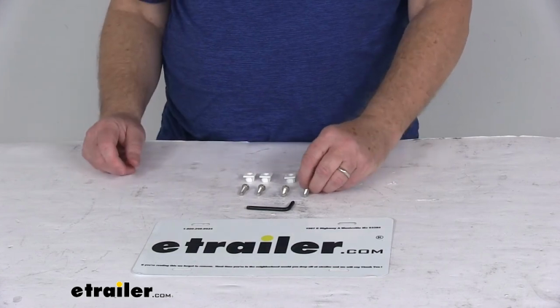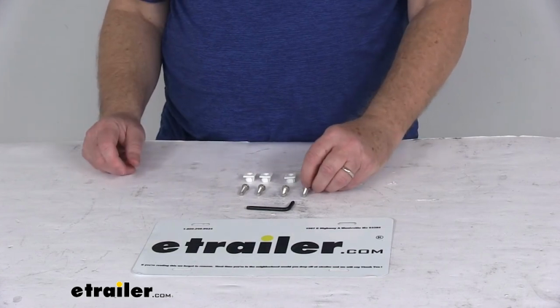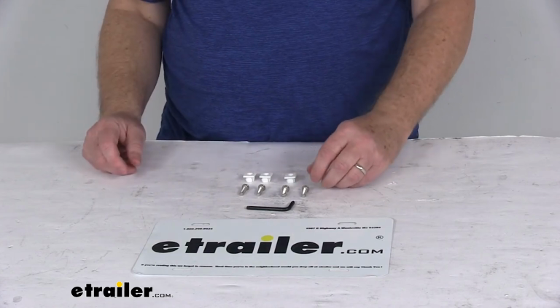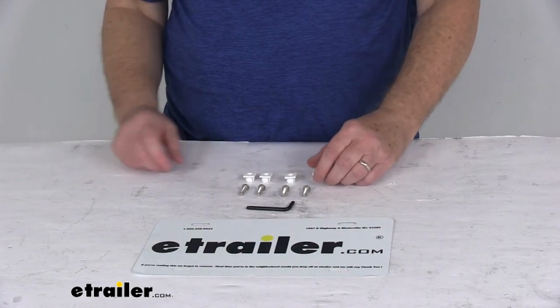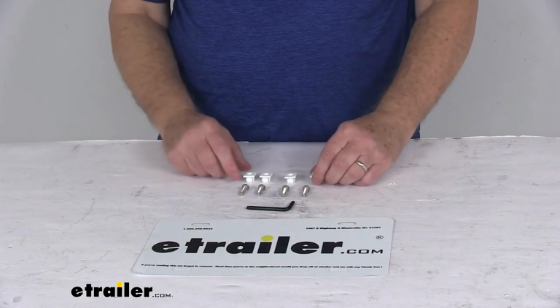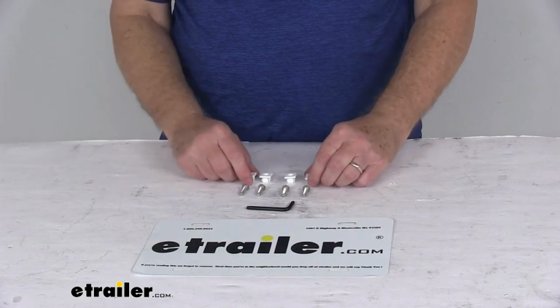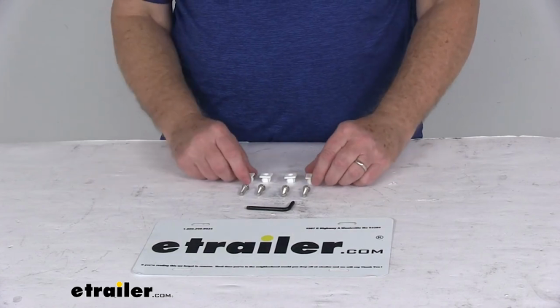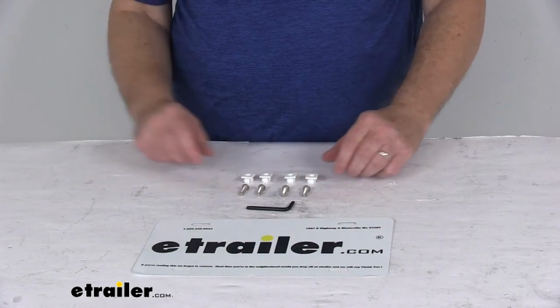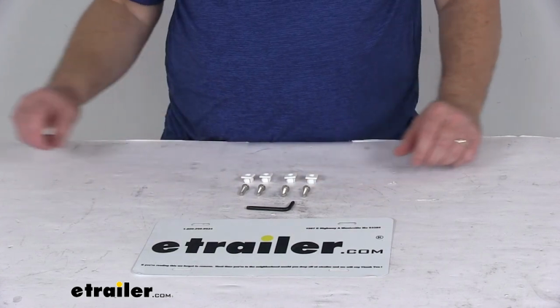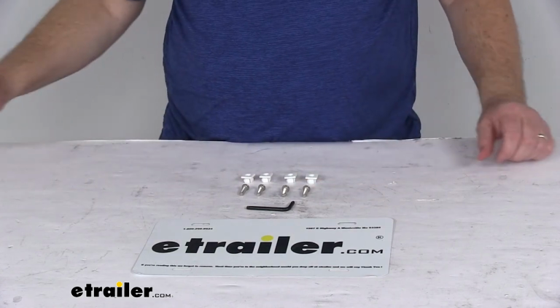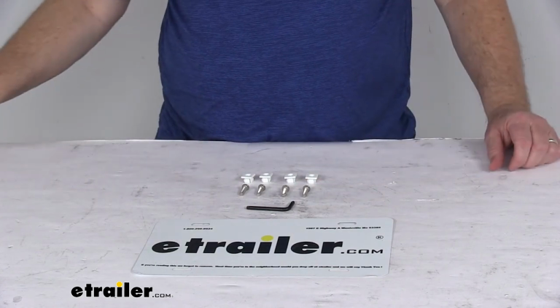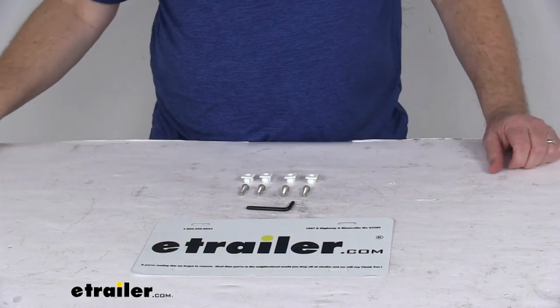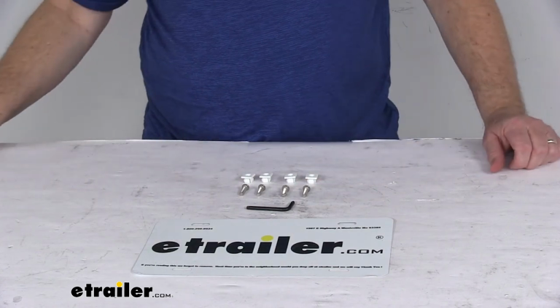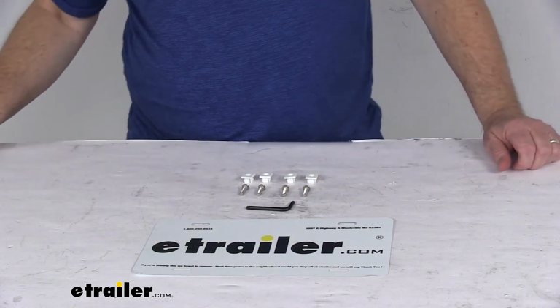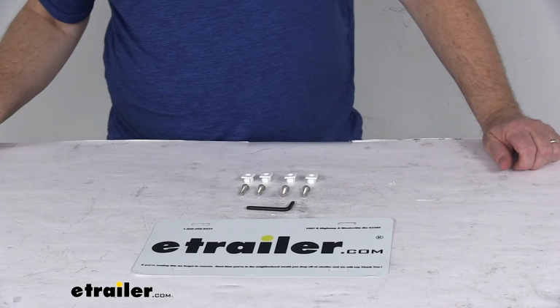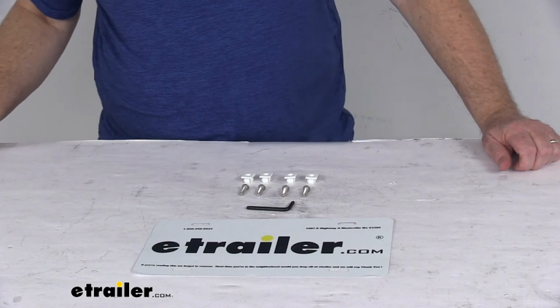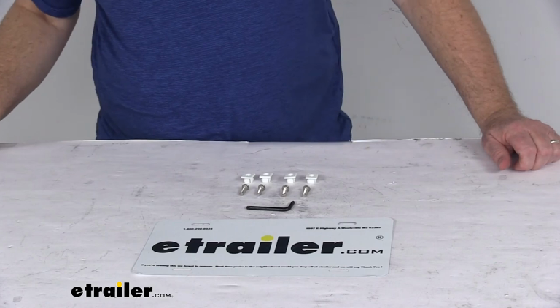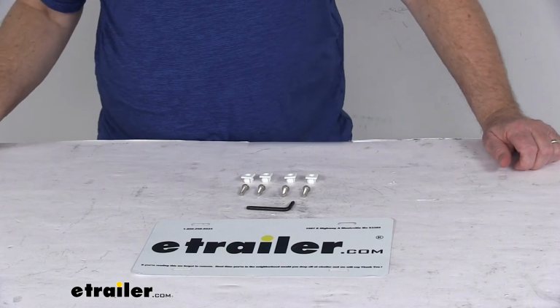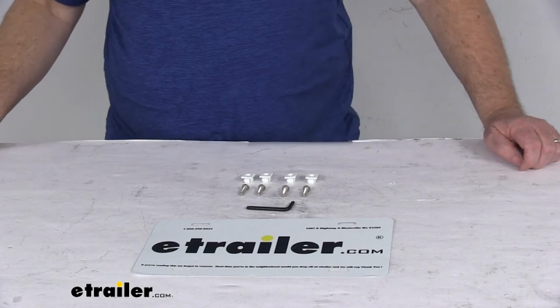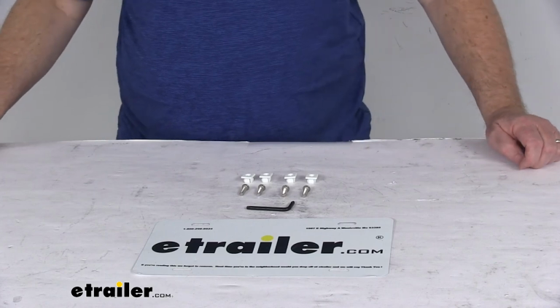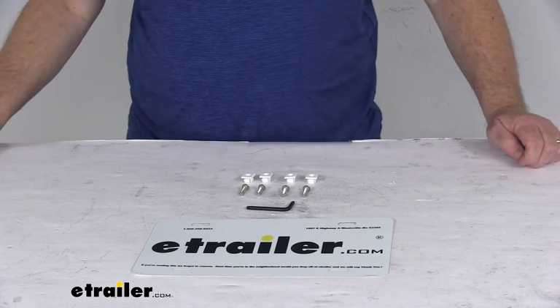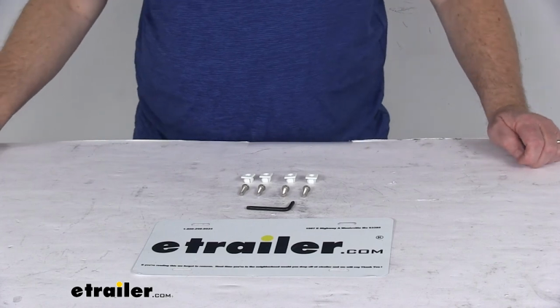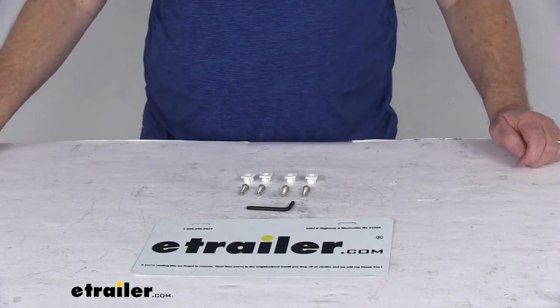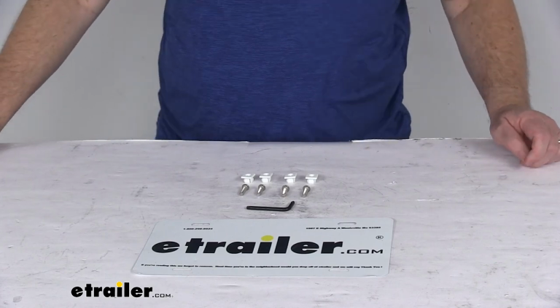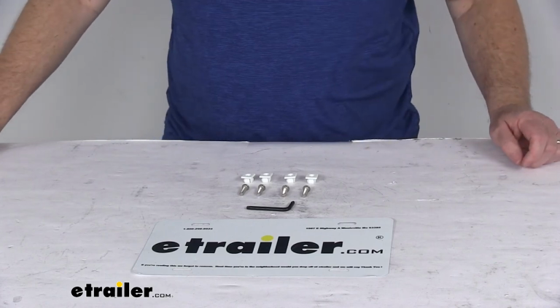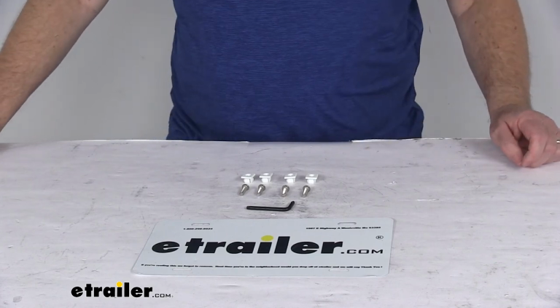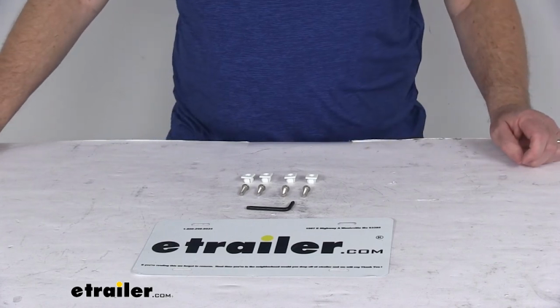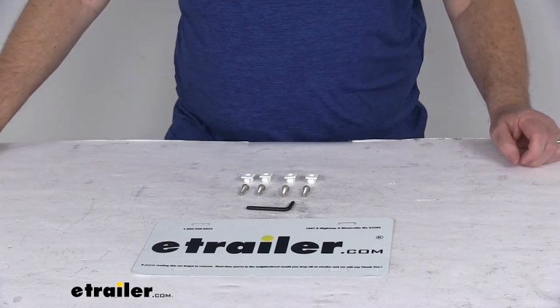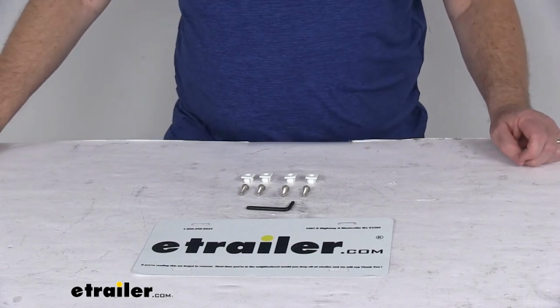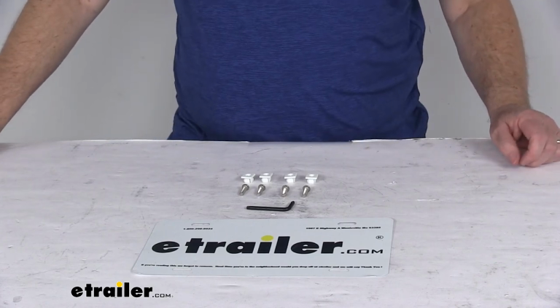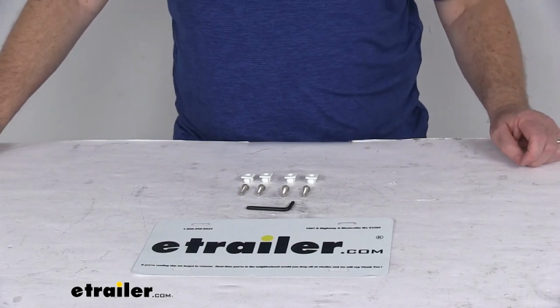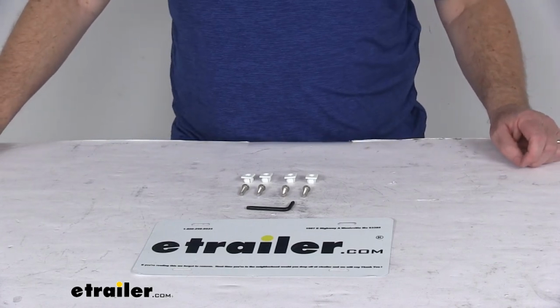But that should do it for the review on the stainless steel star pin locking fasteners for license plates and frames.